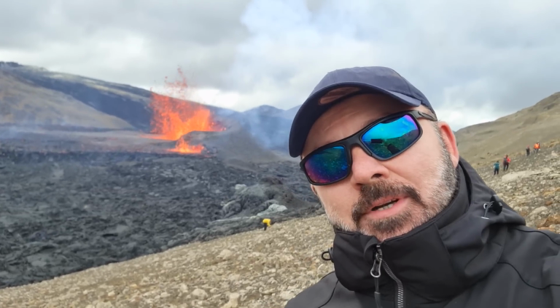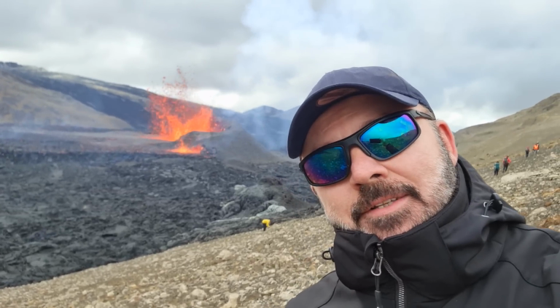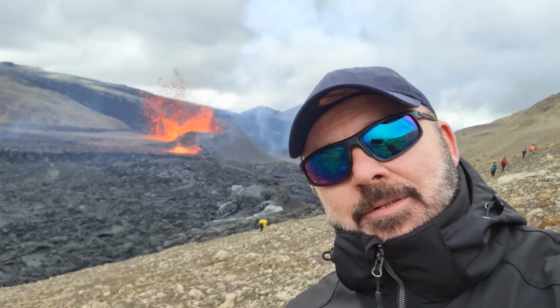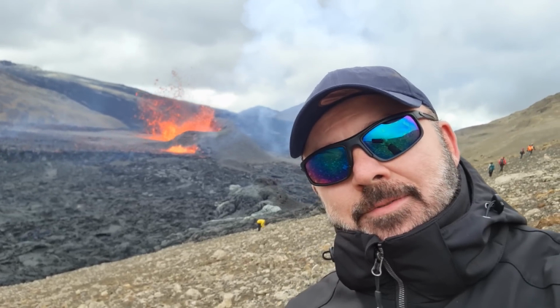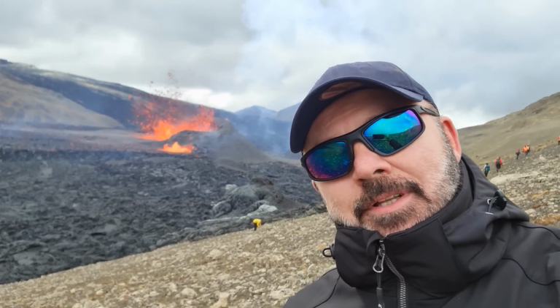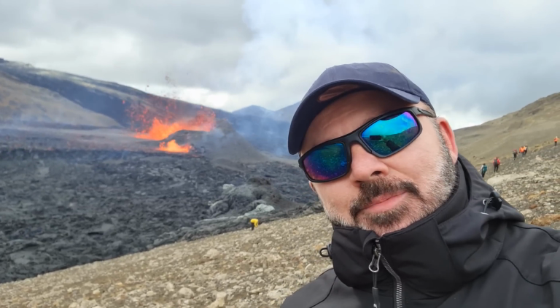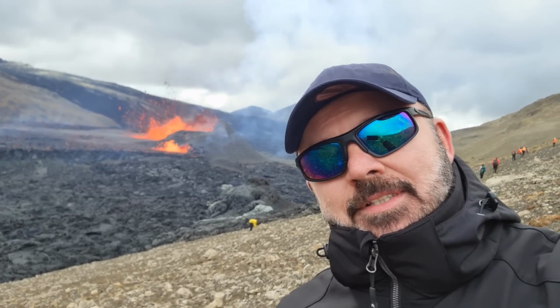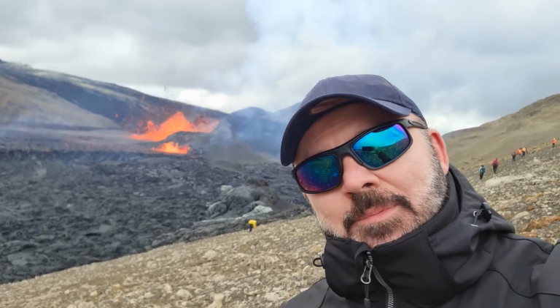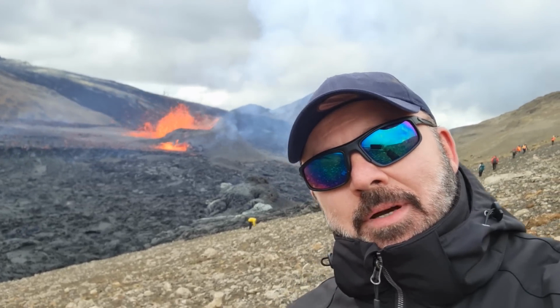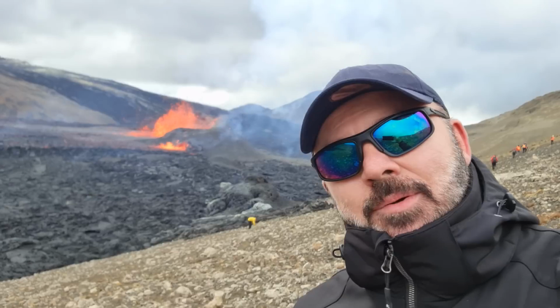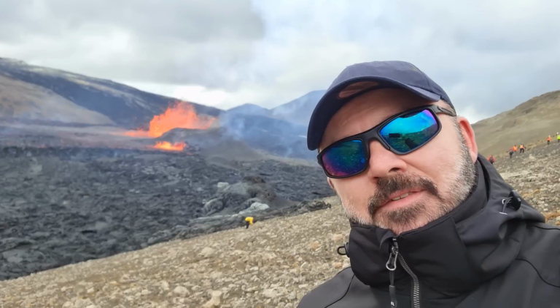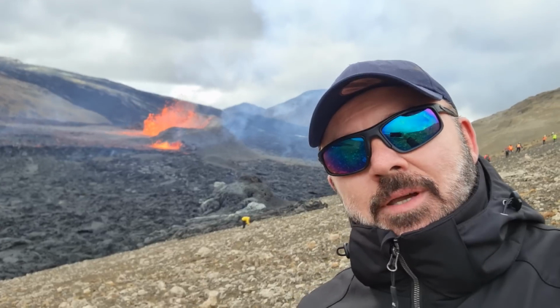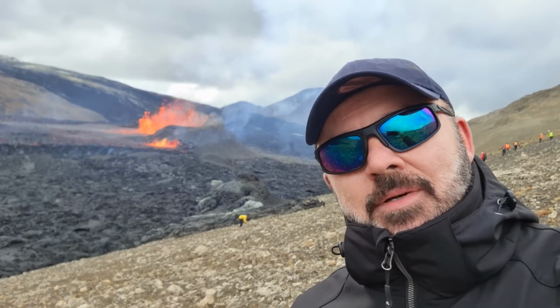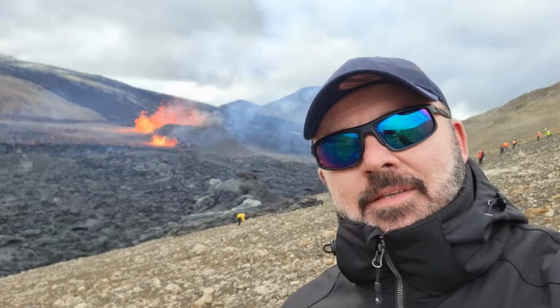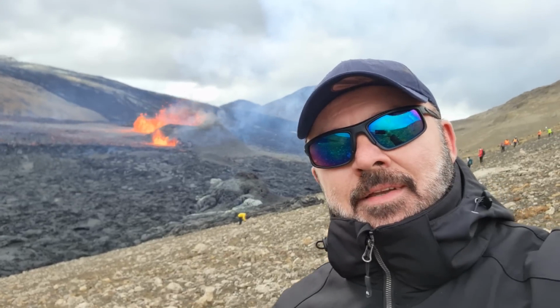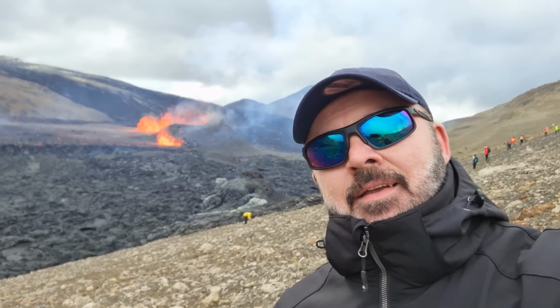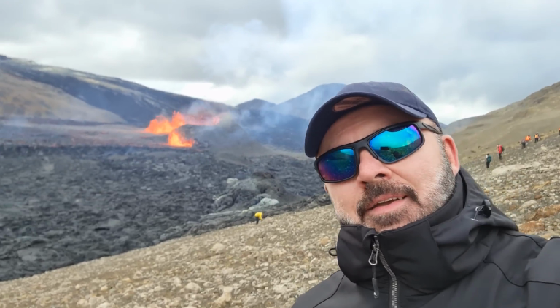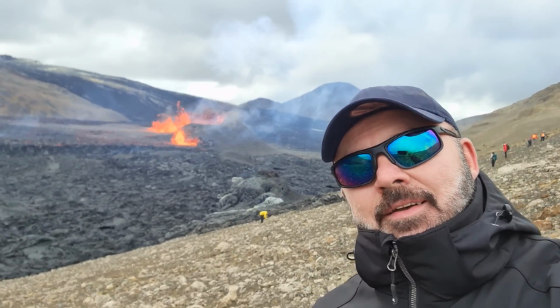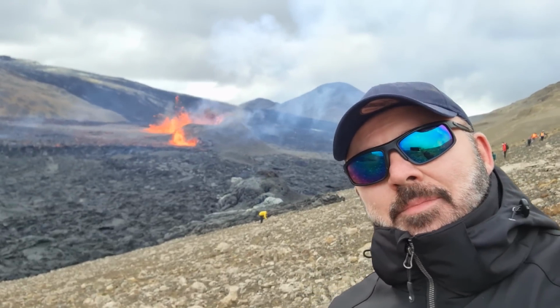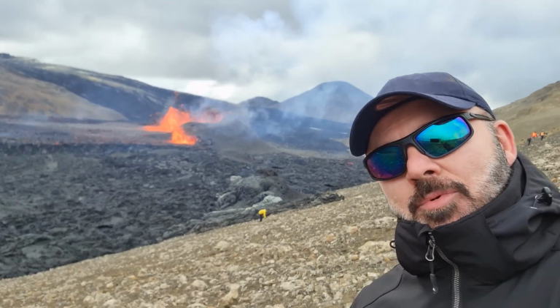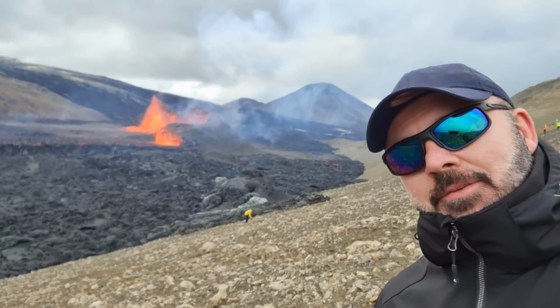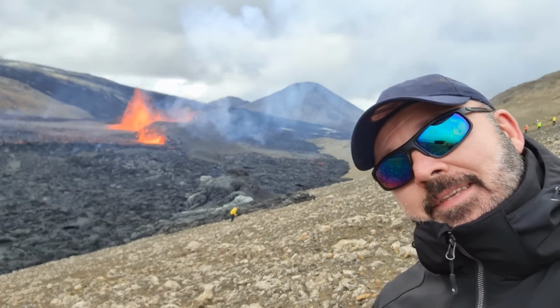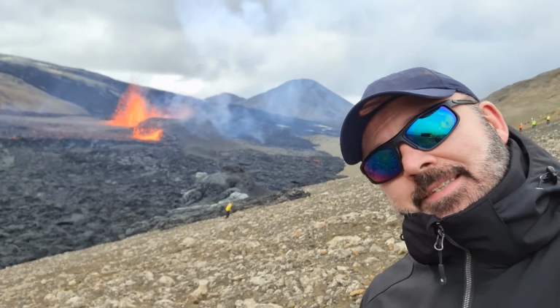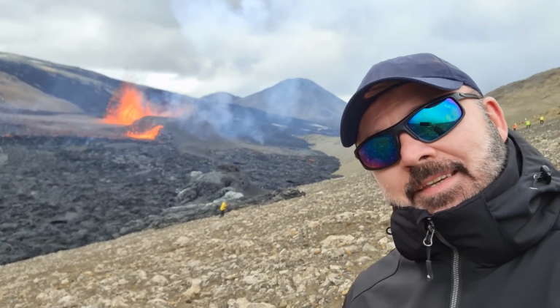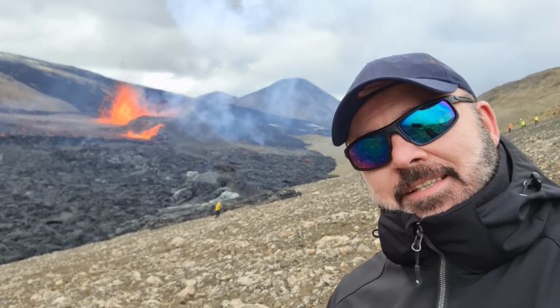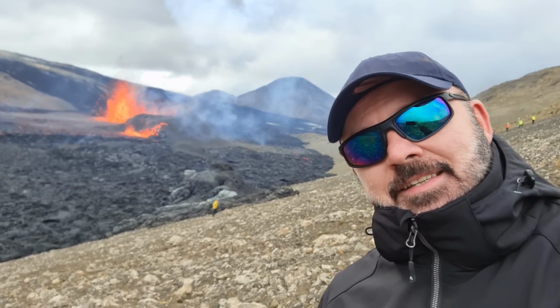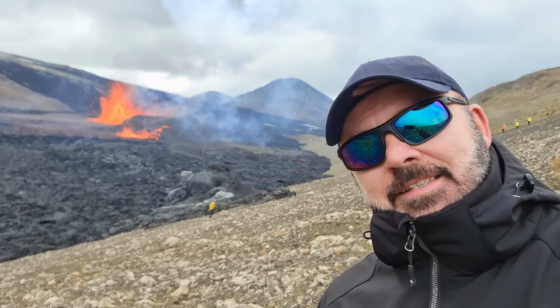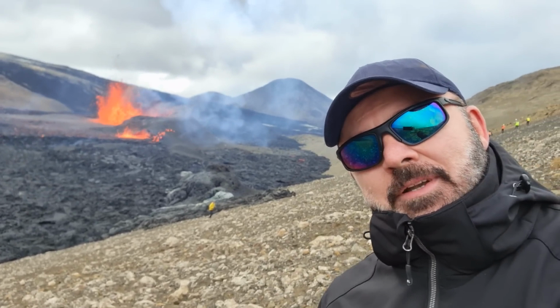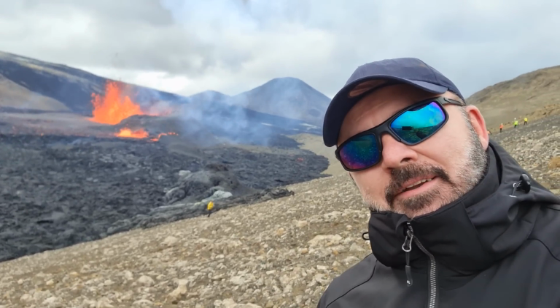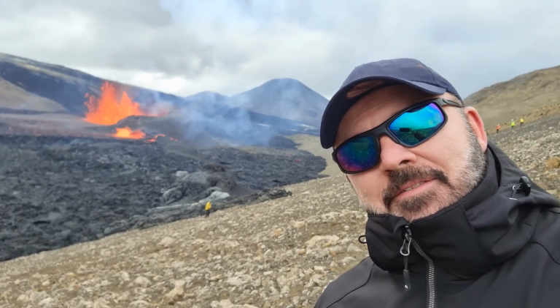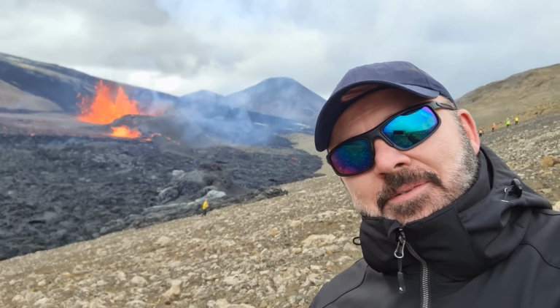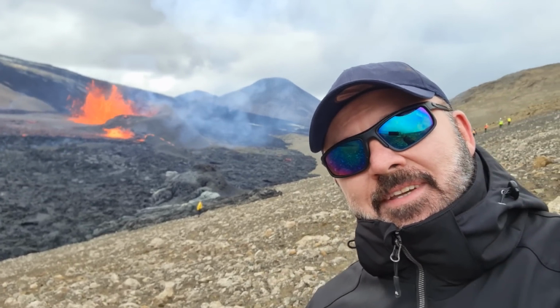I walked it actually, also two kilometers — left my bike quite far away, but I'm rewarded with this spectacular view today.